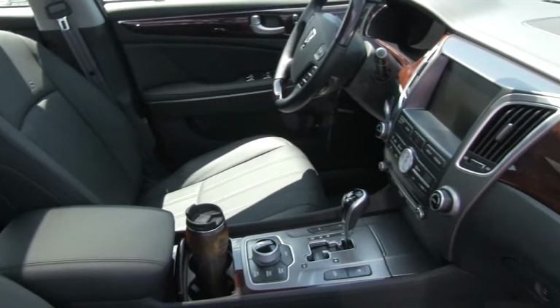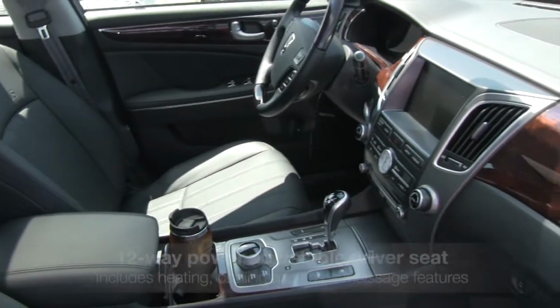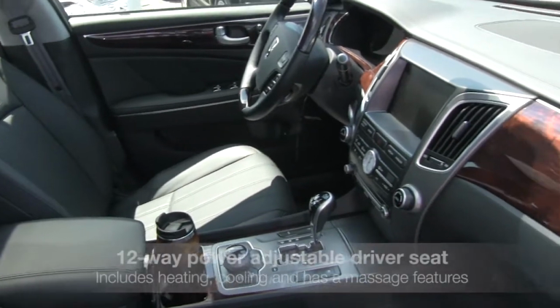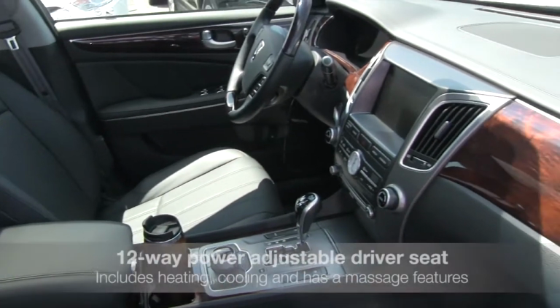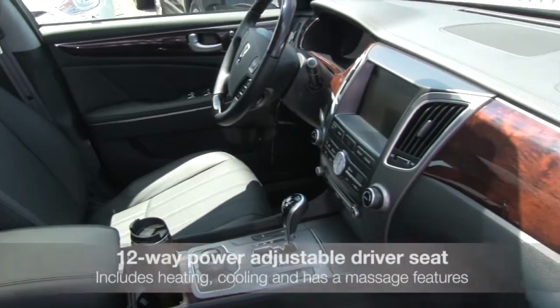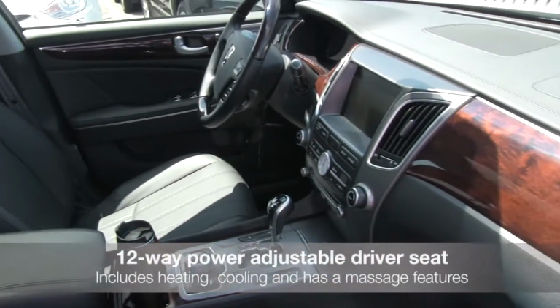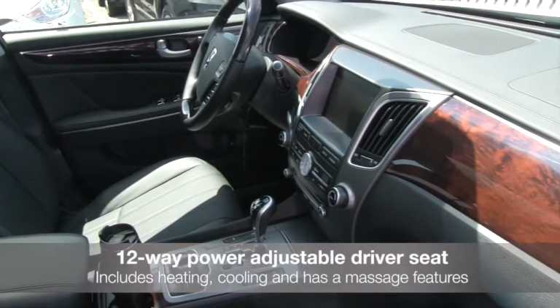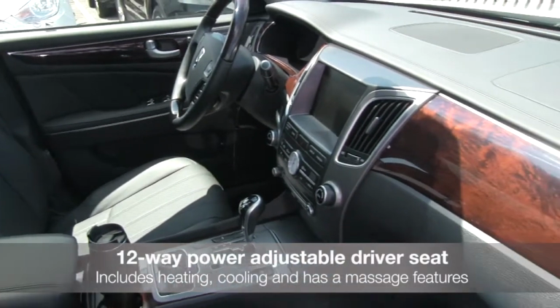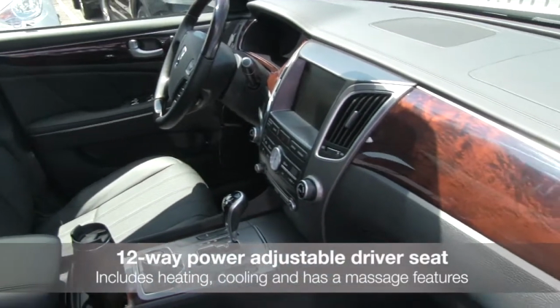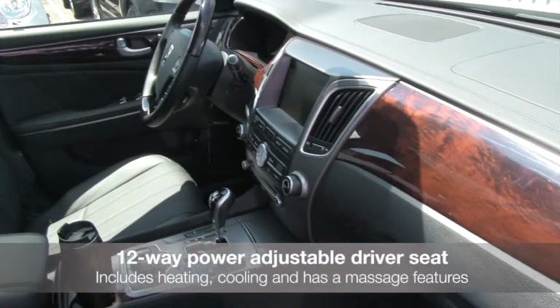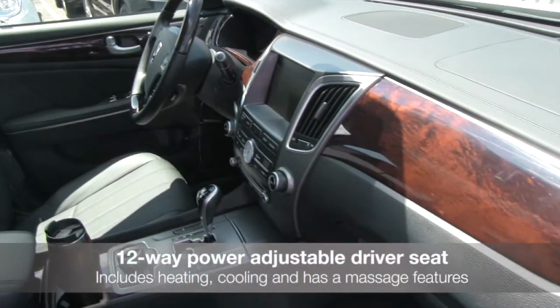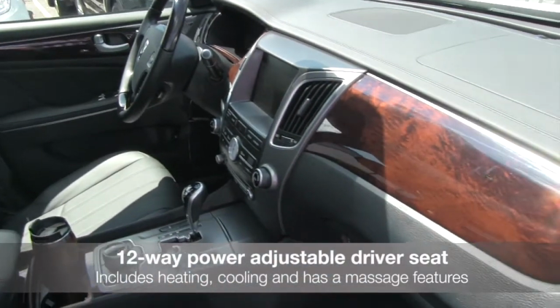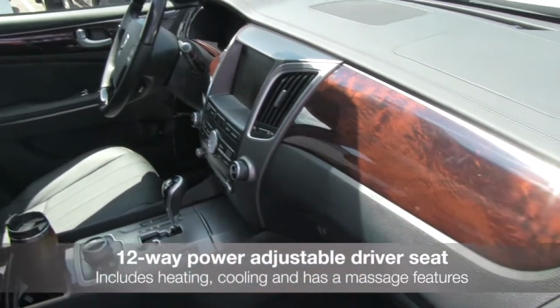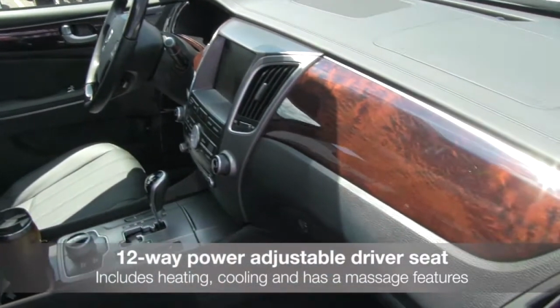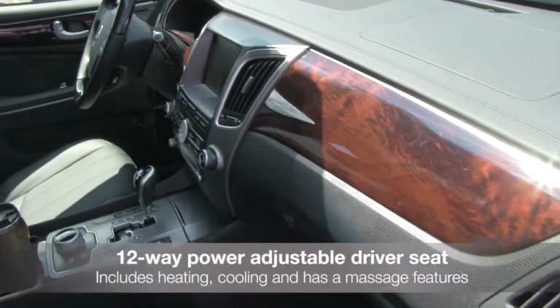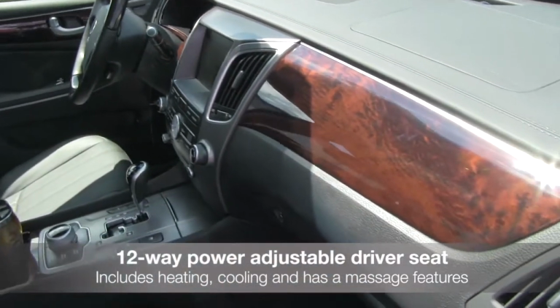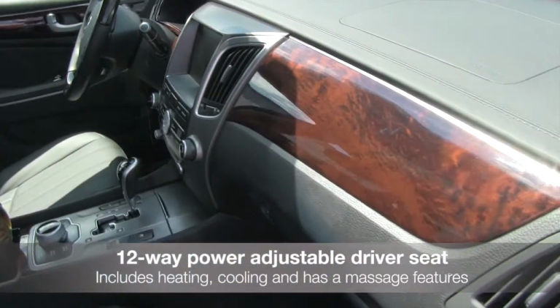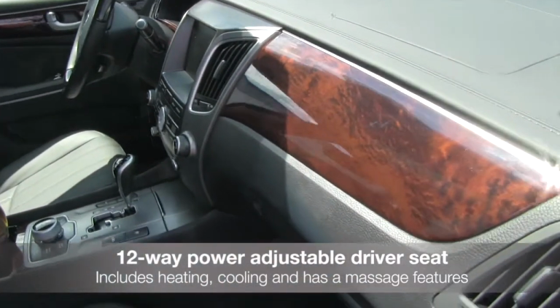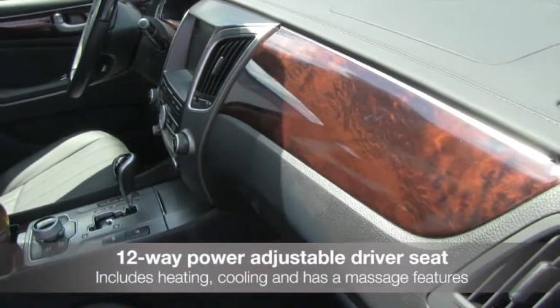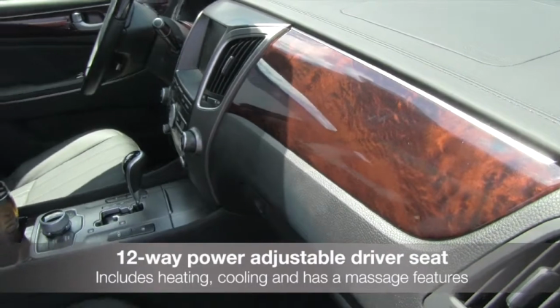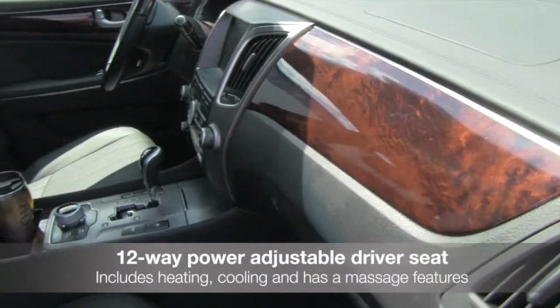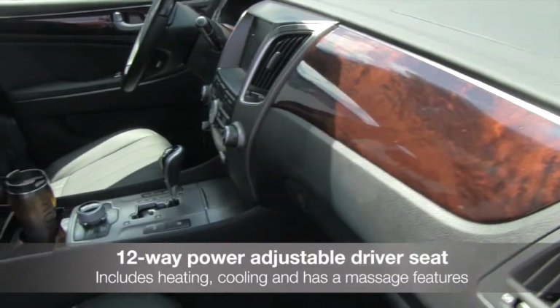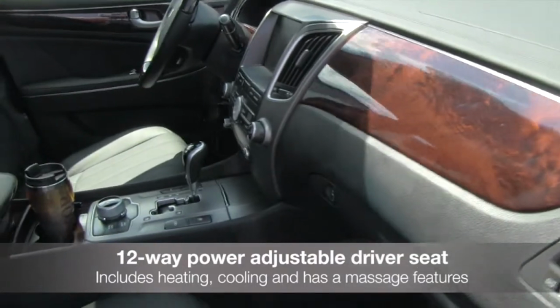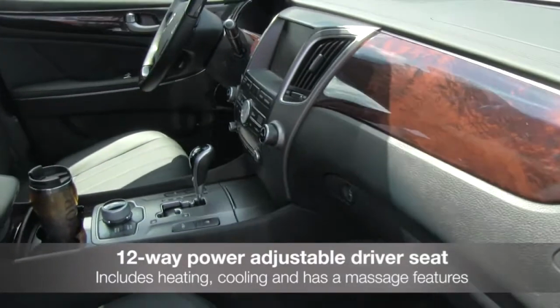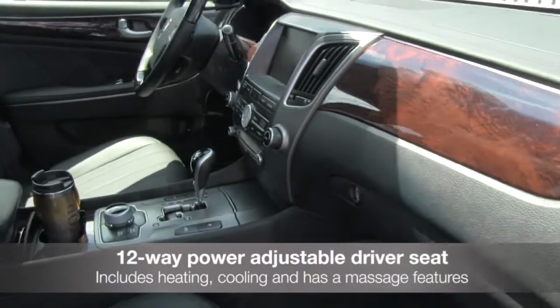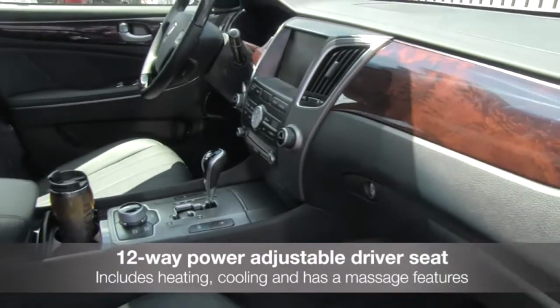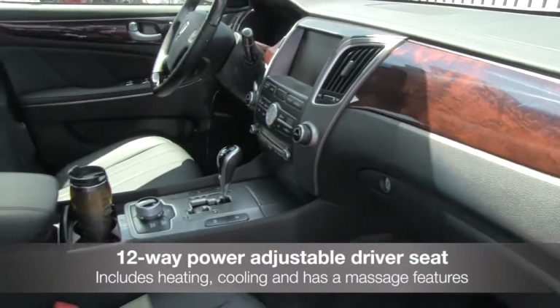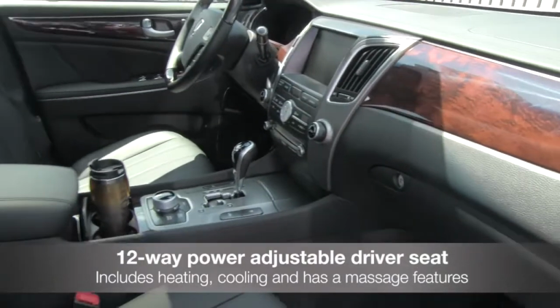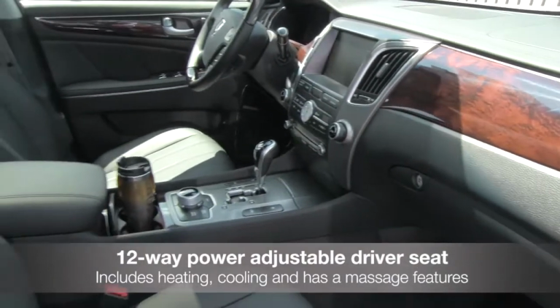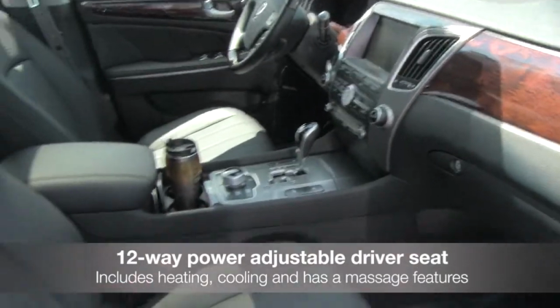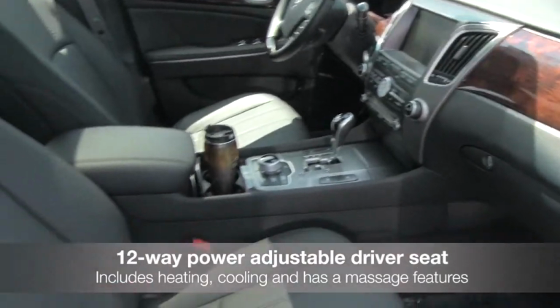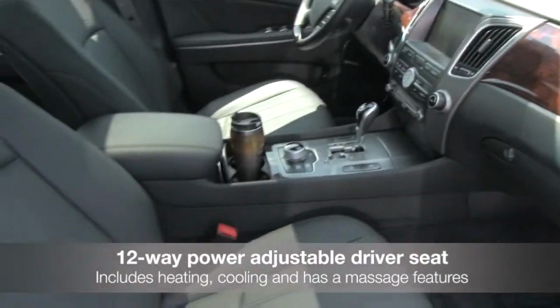The Equus comes with premium wood trim along with luxurious leather seats that have heating, cooling, and humidity controls.